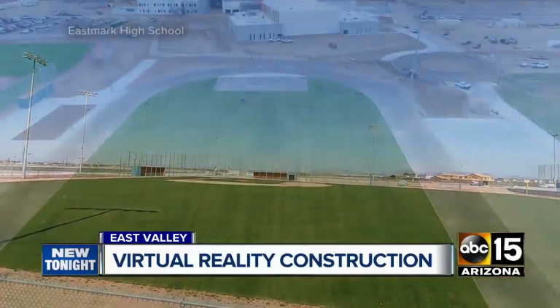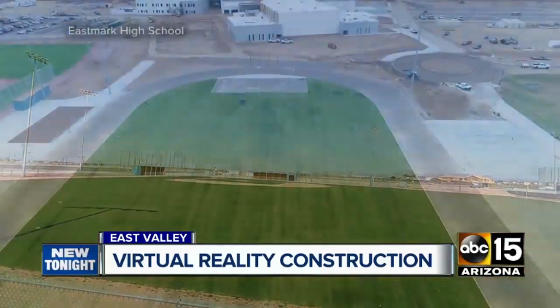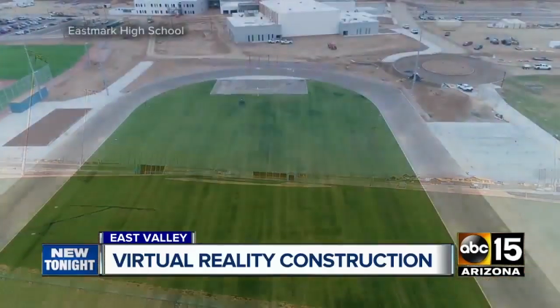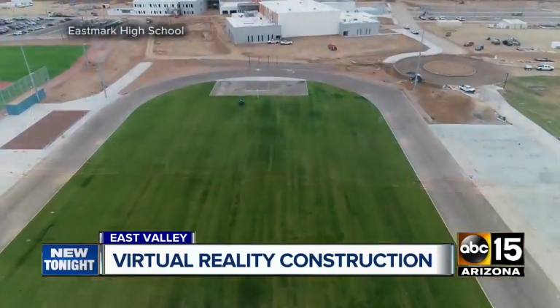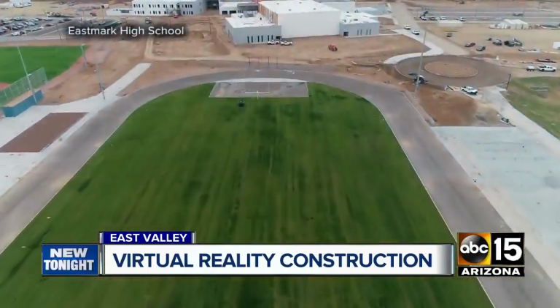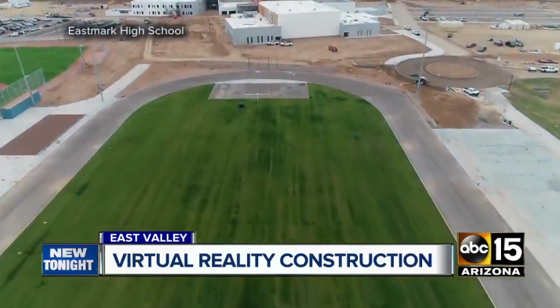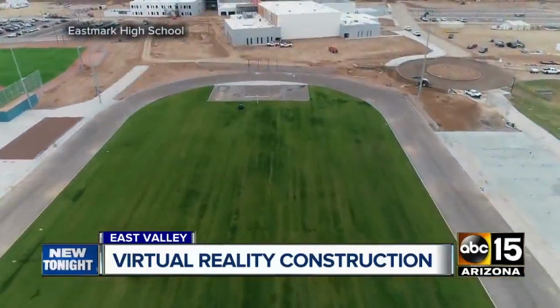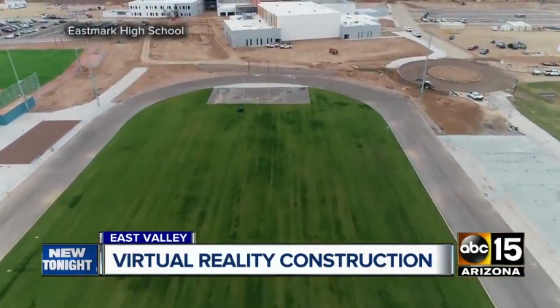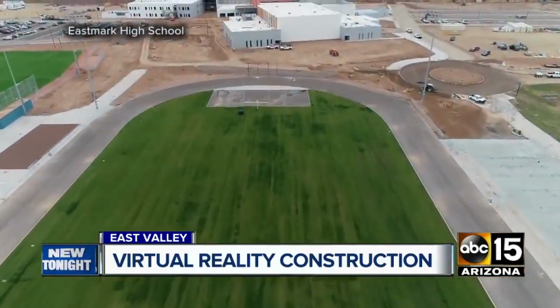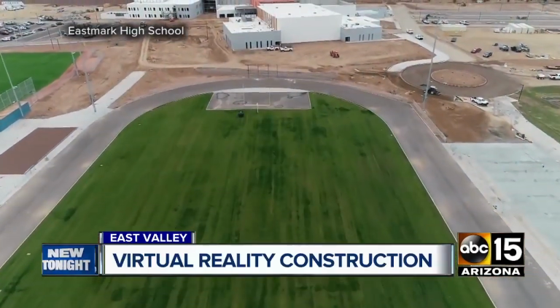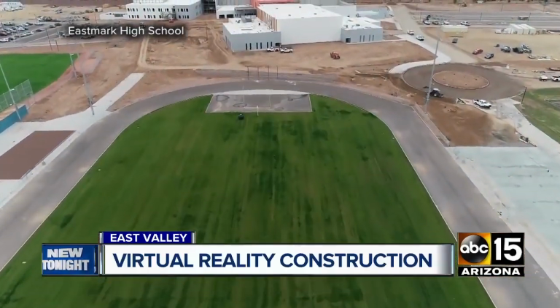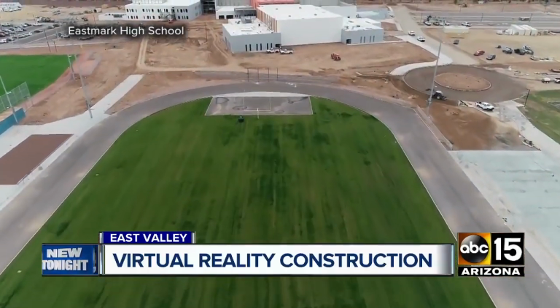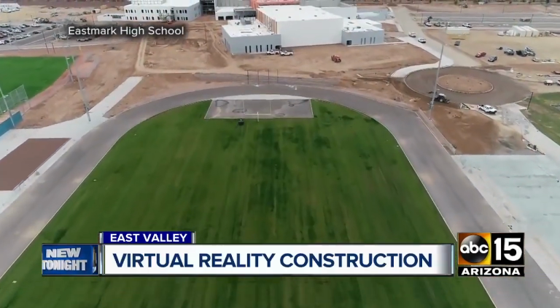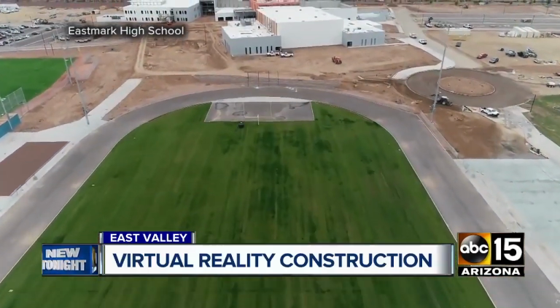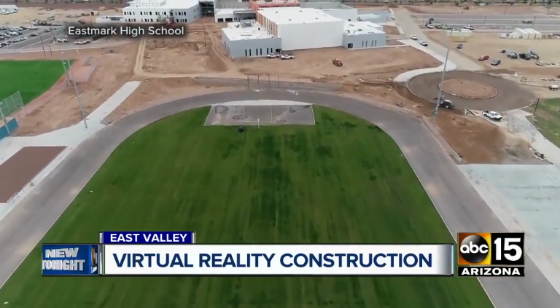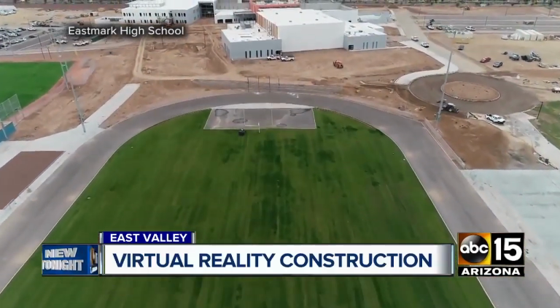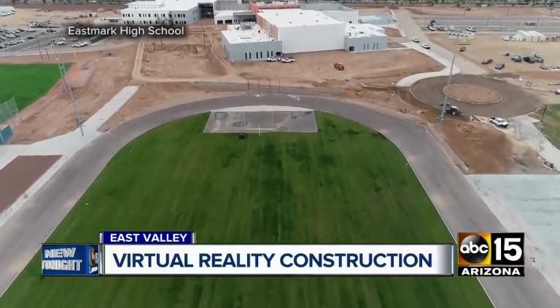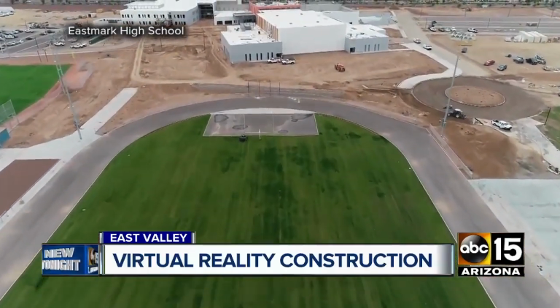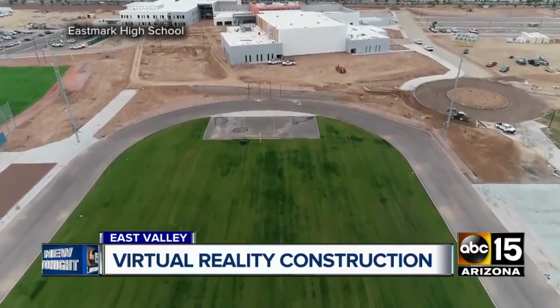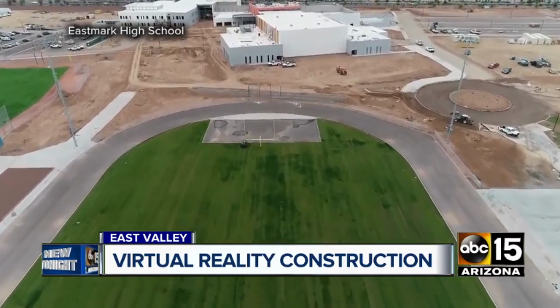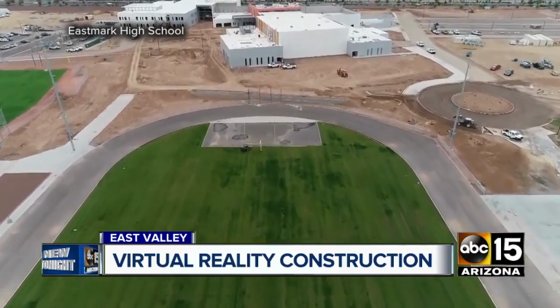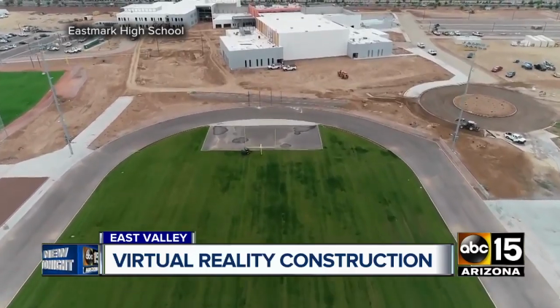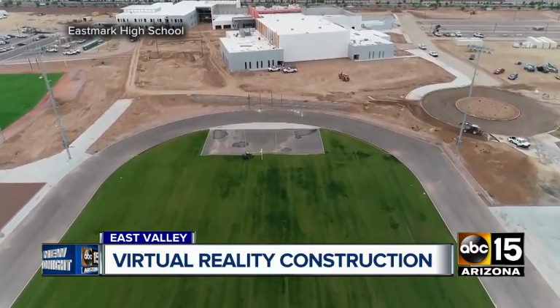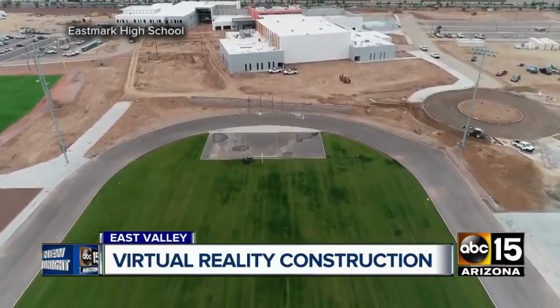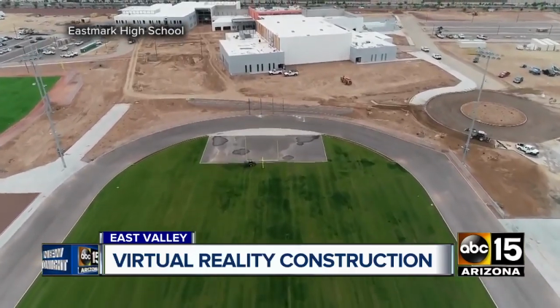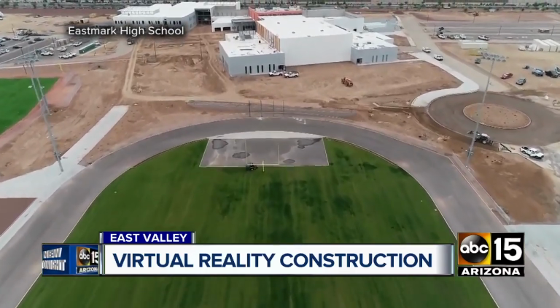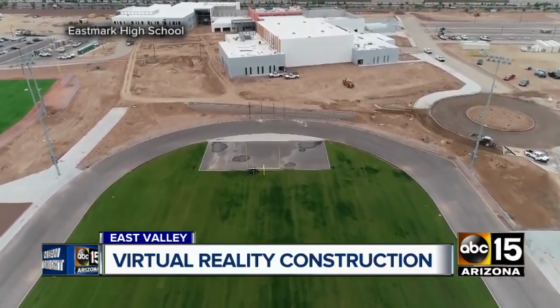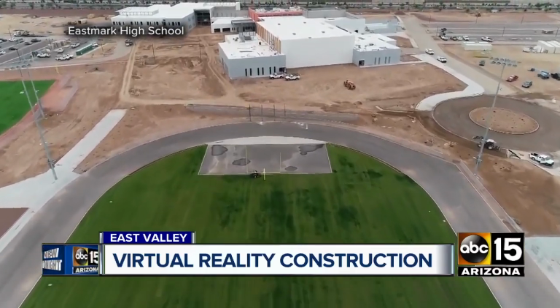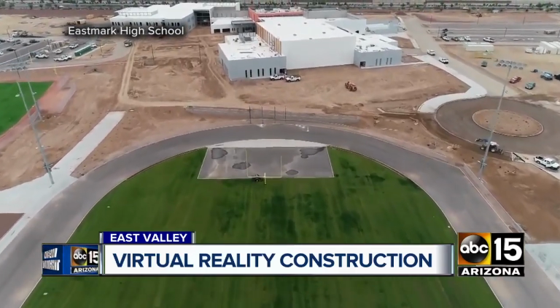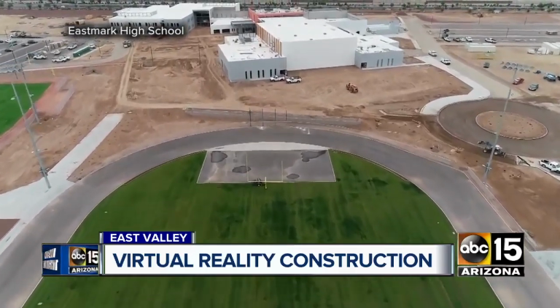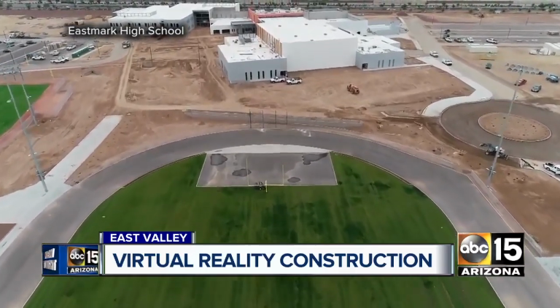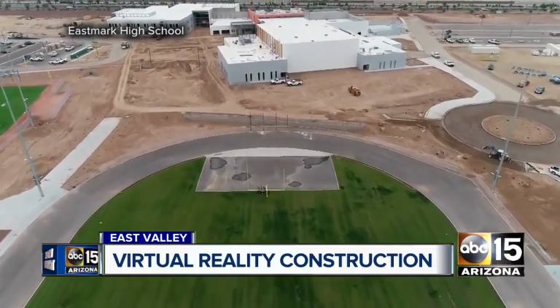Eastmark High School is set to open in July. In Mesa, Sonuwasu, ABC 15, Arizona.